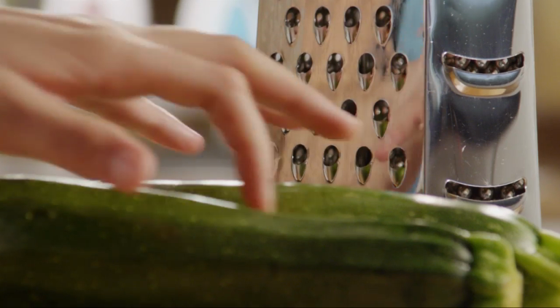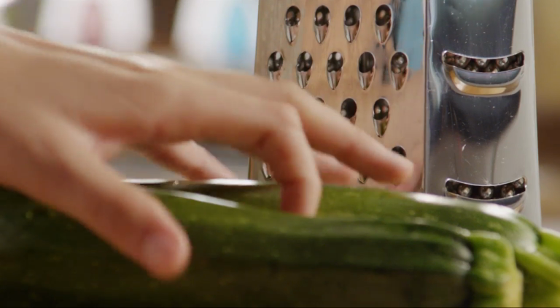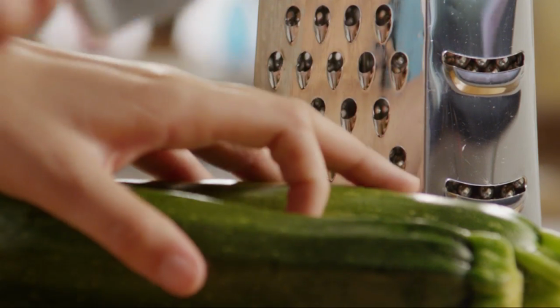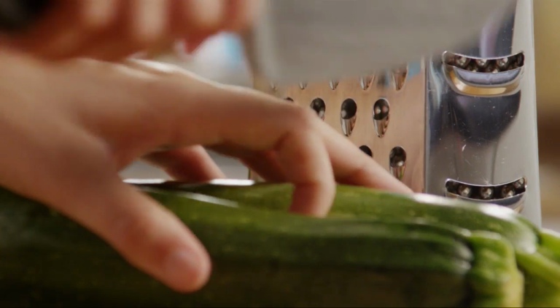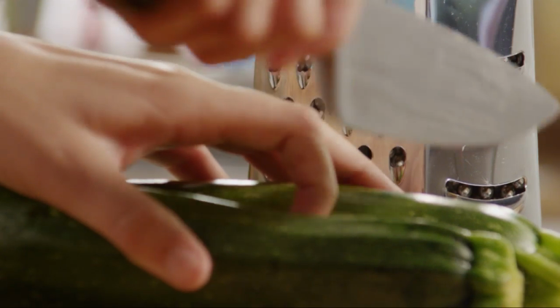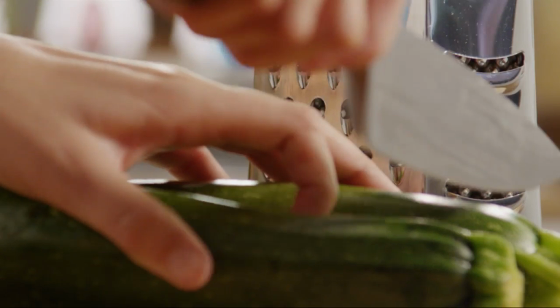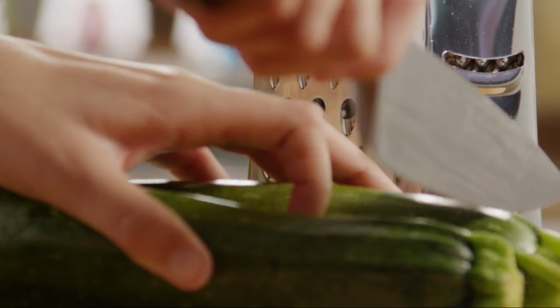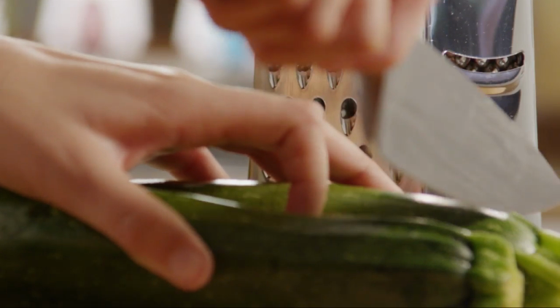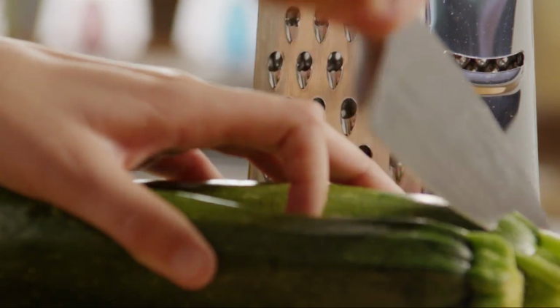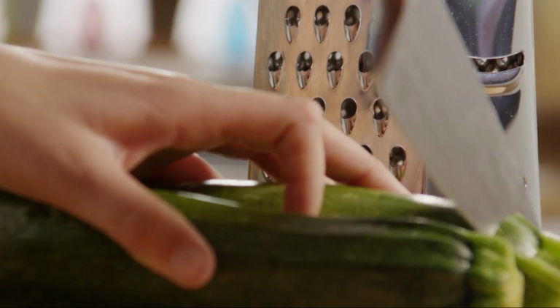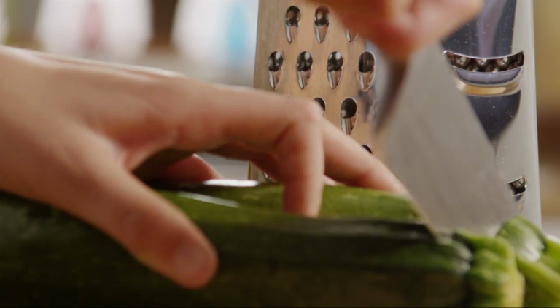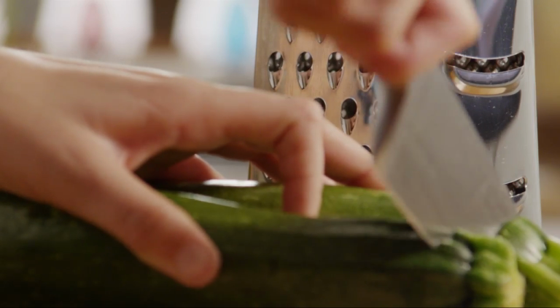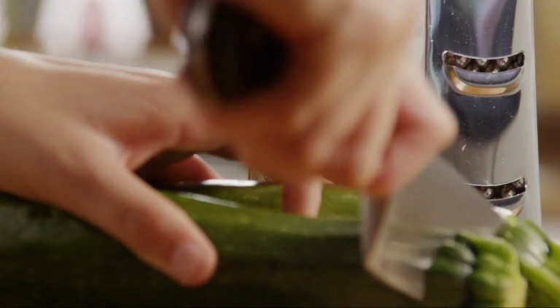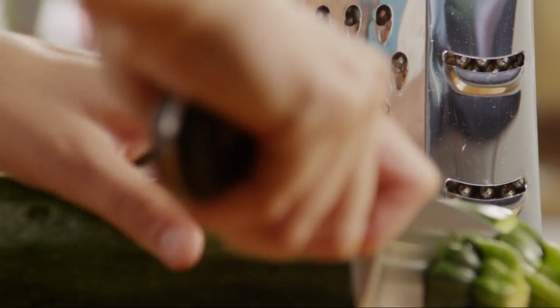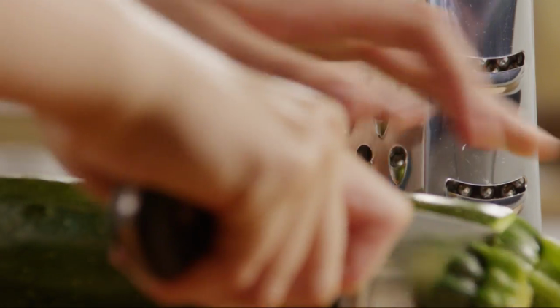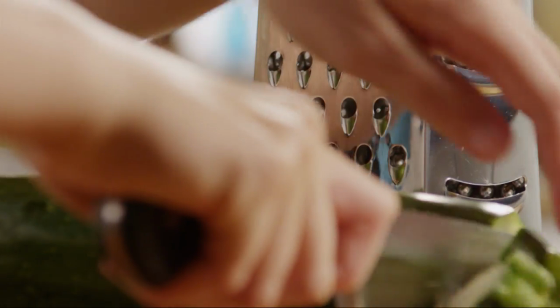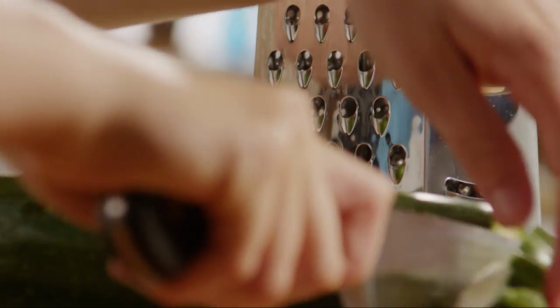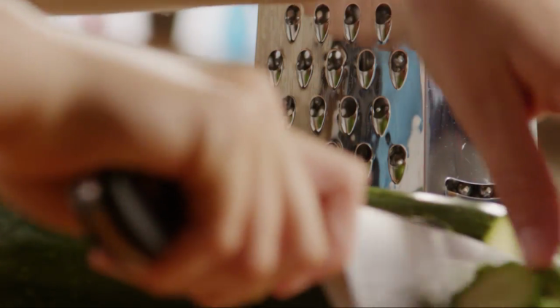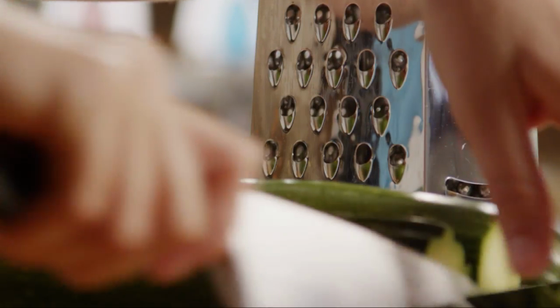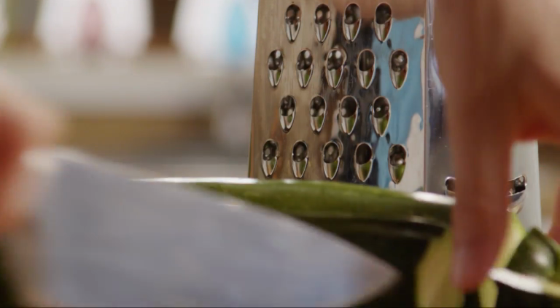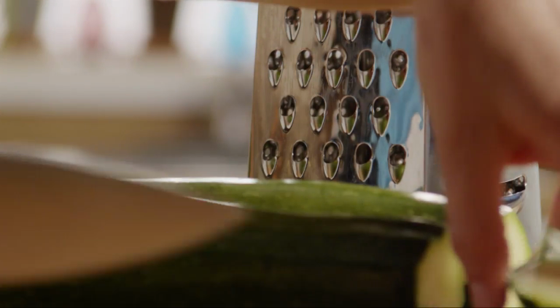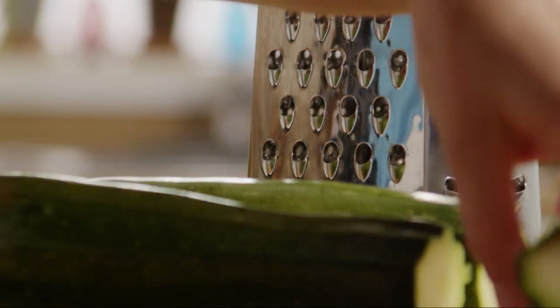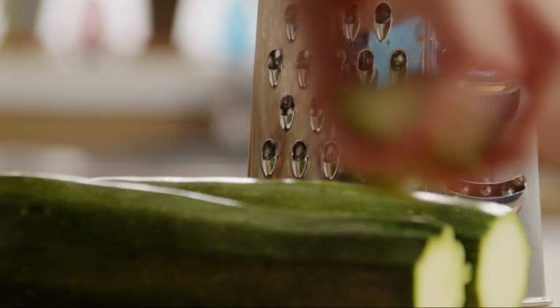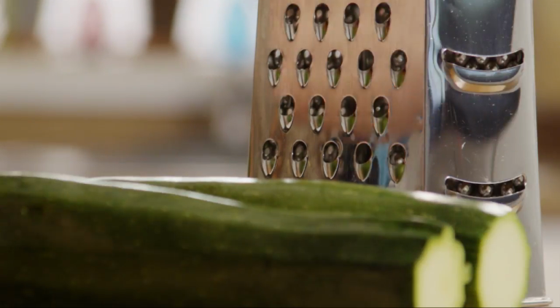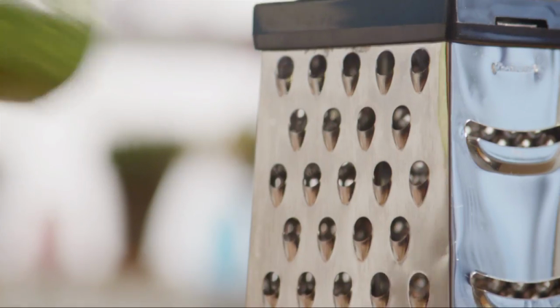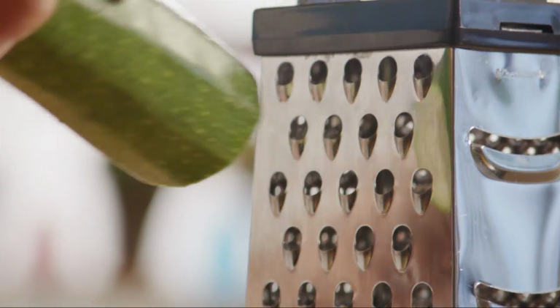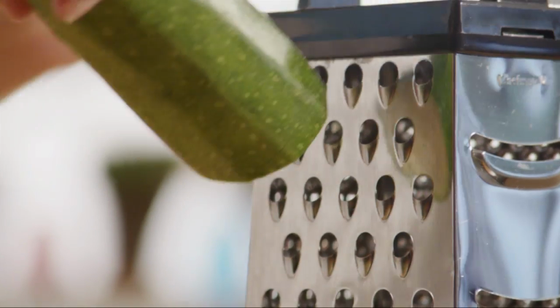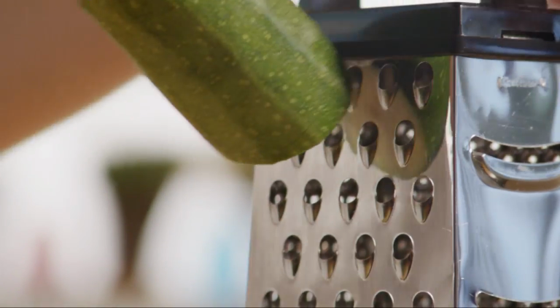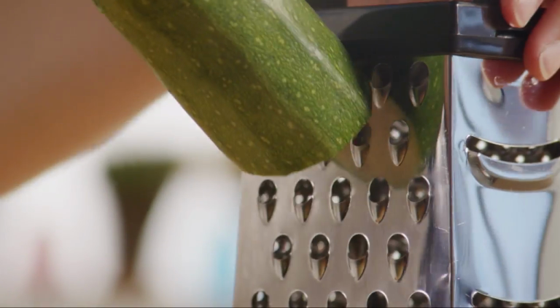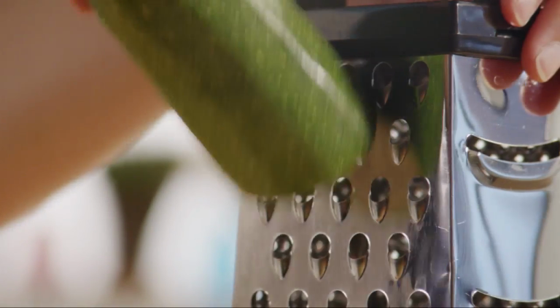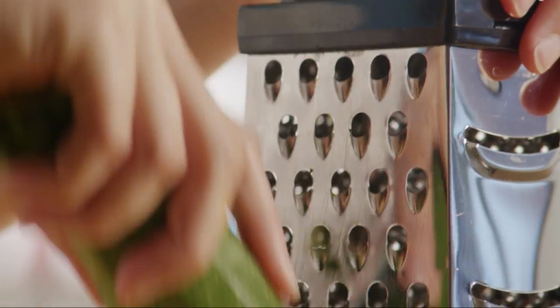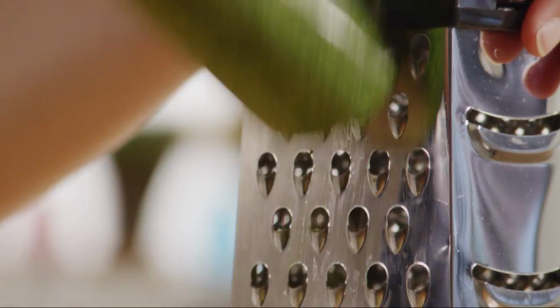Next, trim and shred two medium zucchini using the large holes of a grater. You'll need two cups.